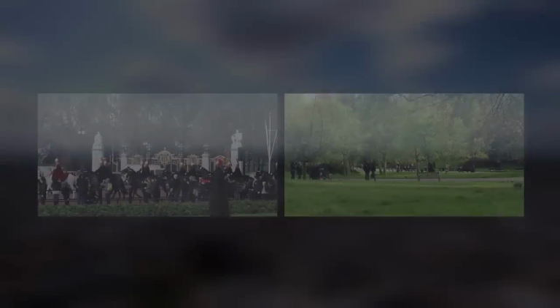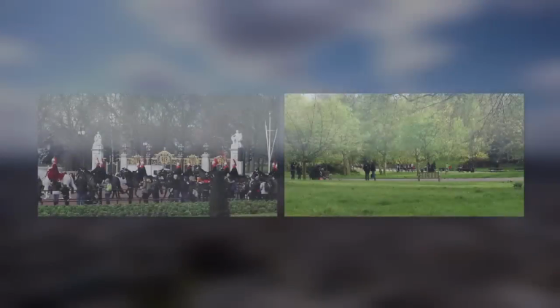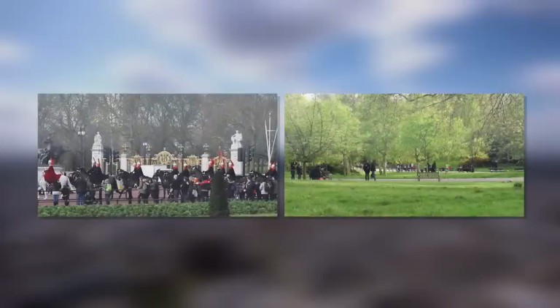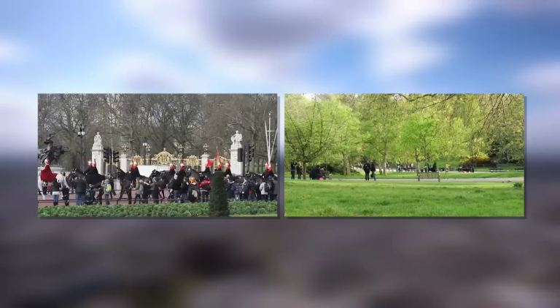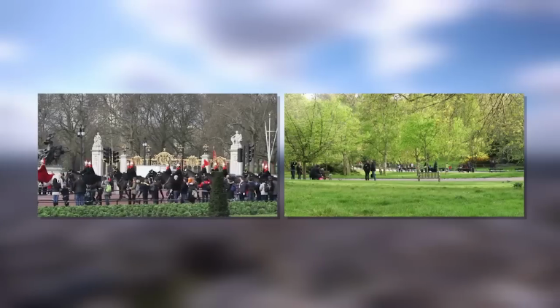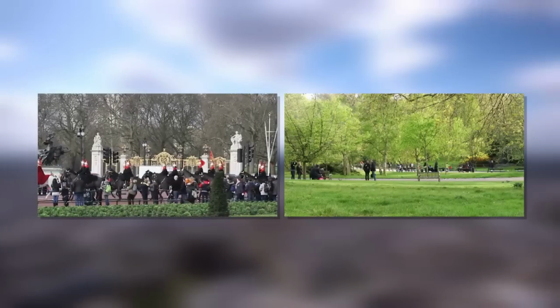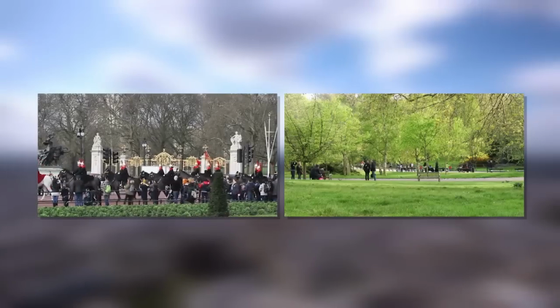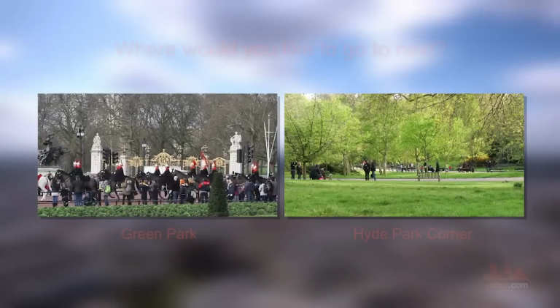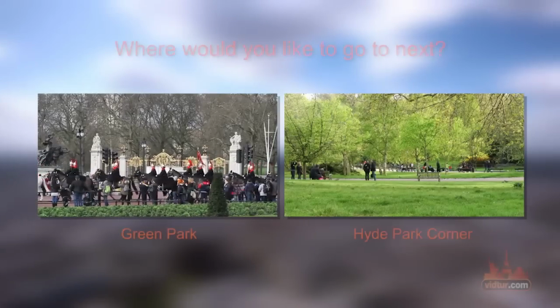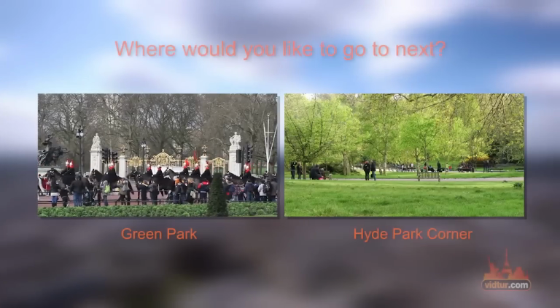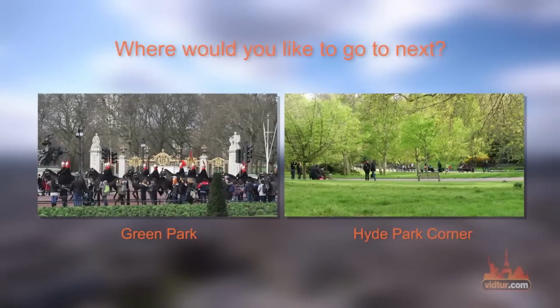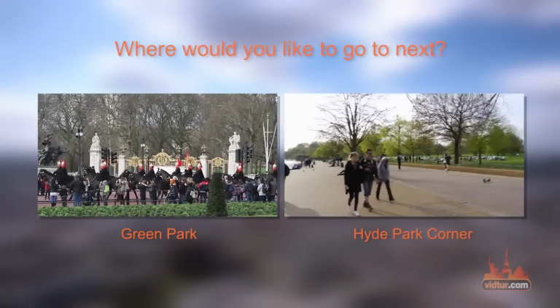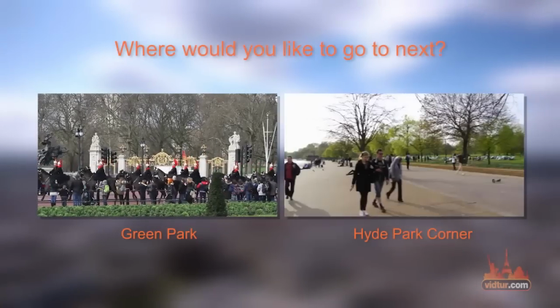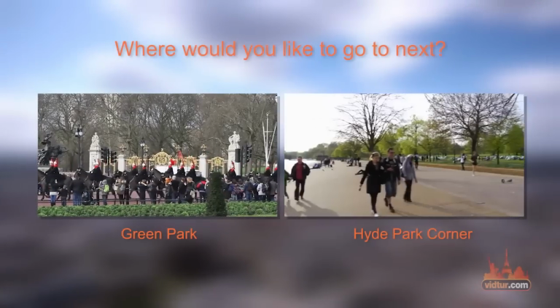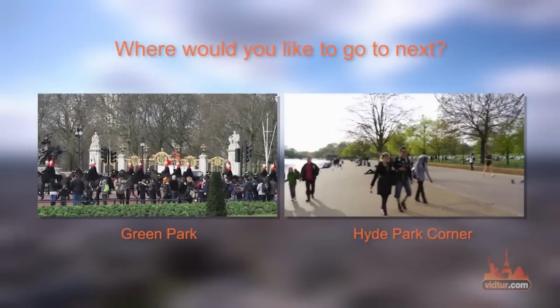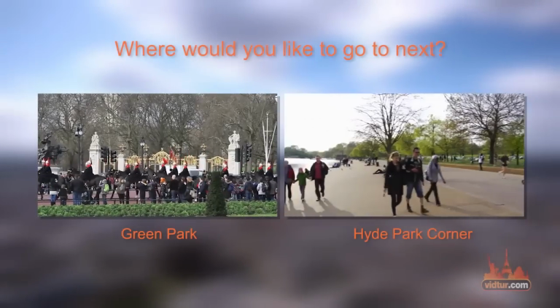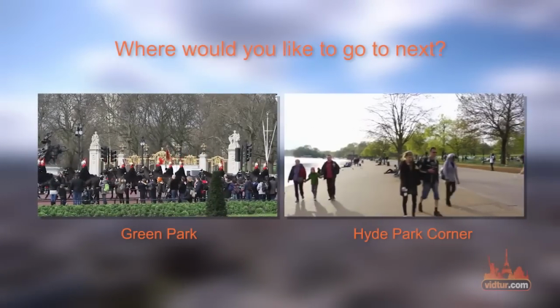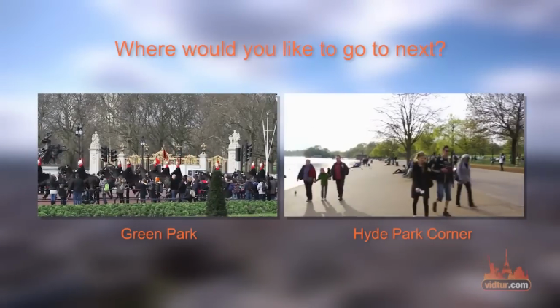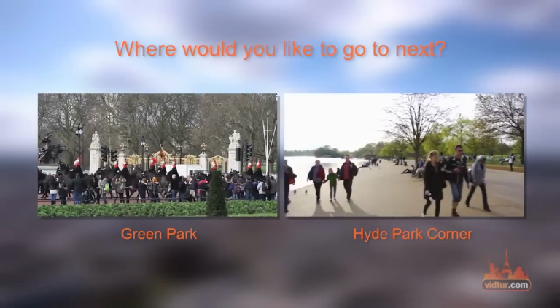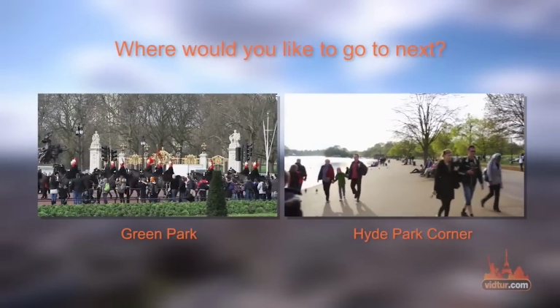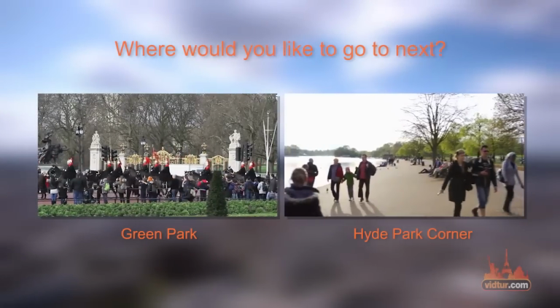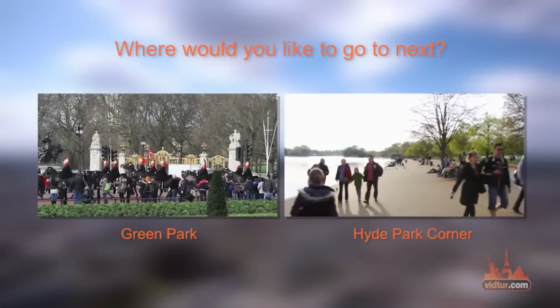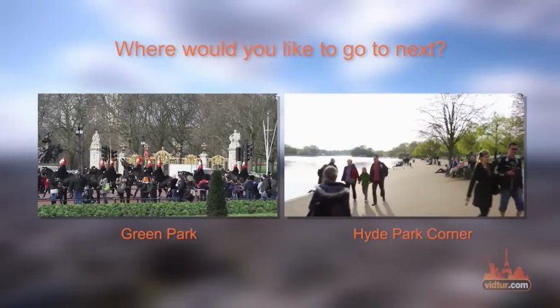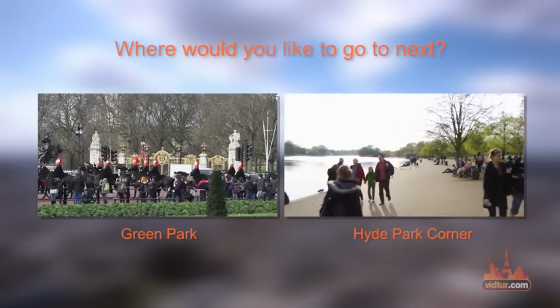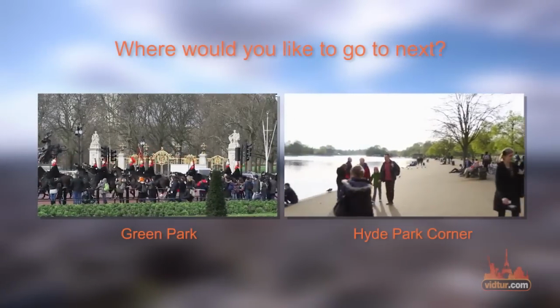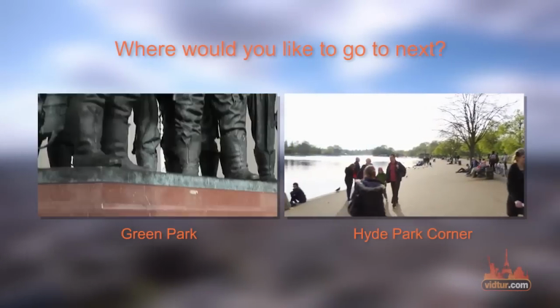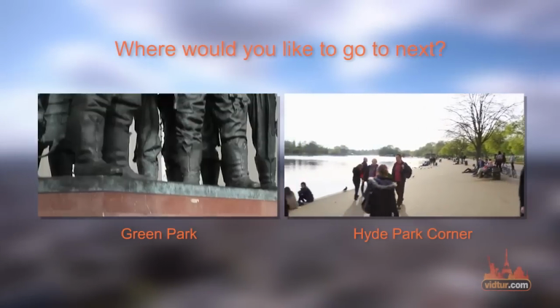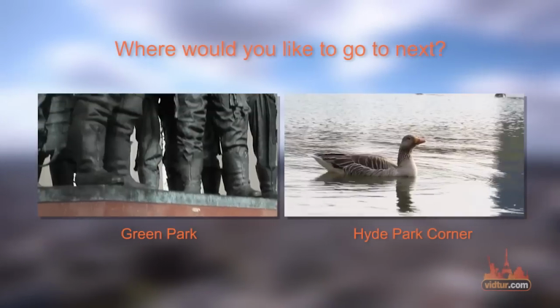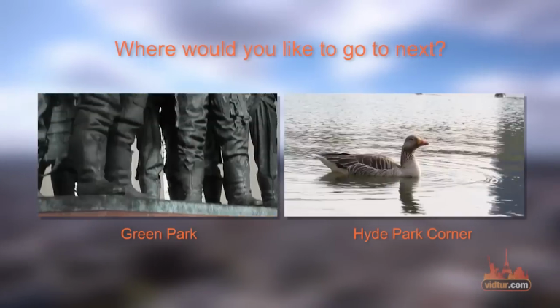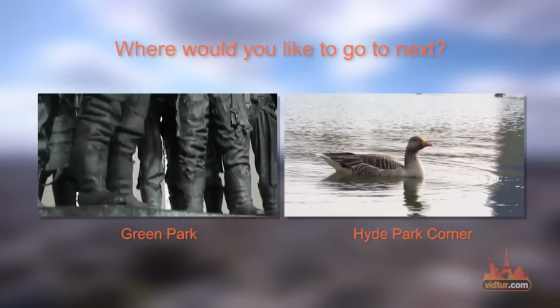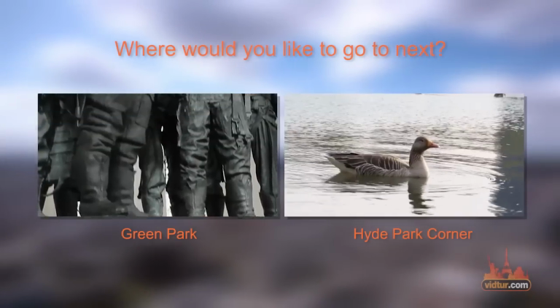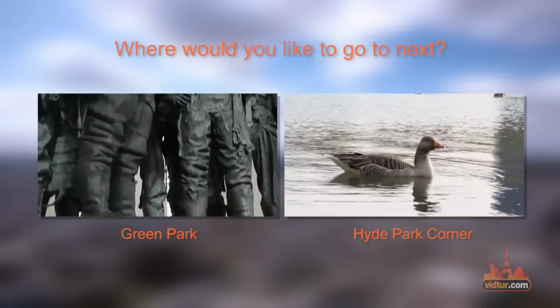Now it's time to decide whether you'd like to go to the lovely Green Park or to Hyde Park Corner.